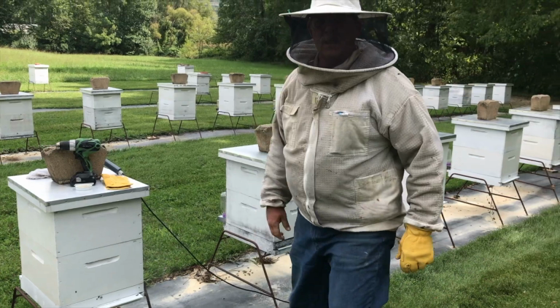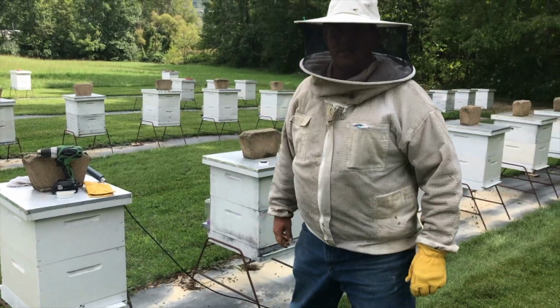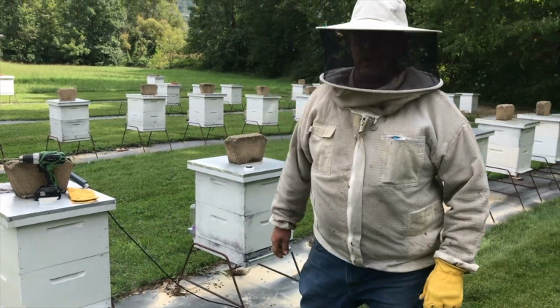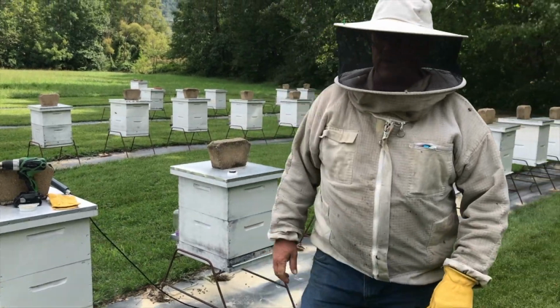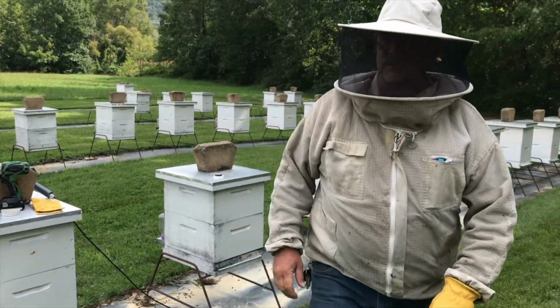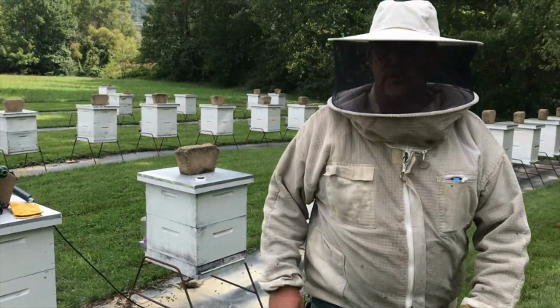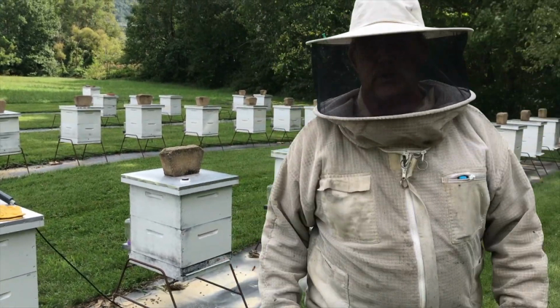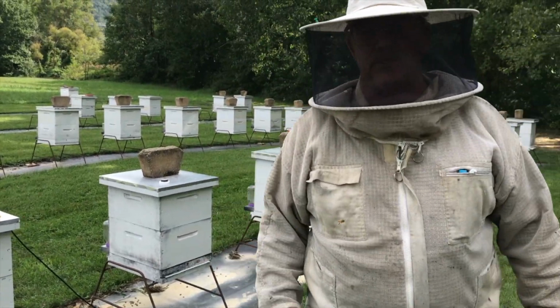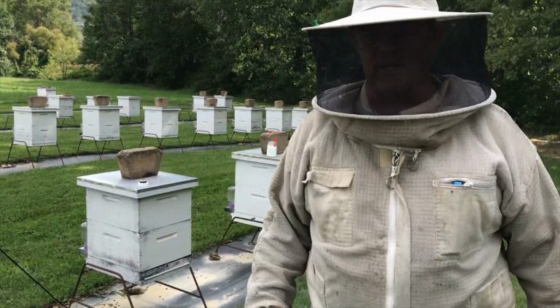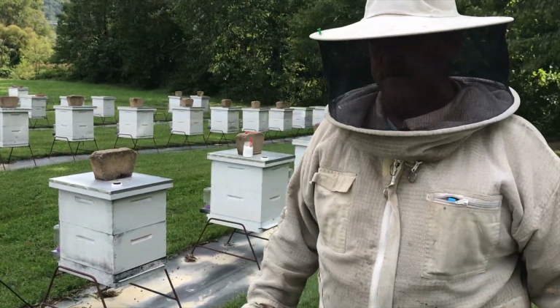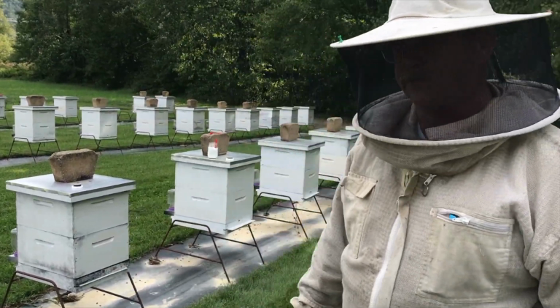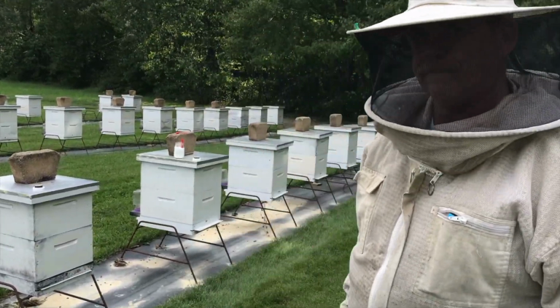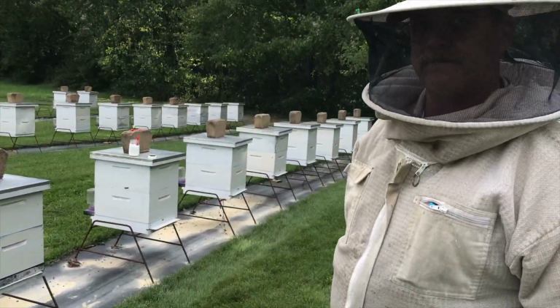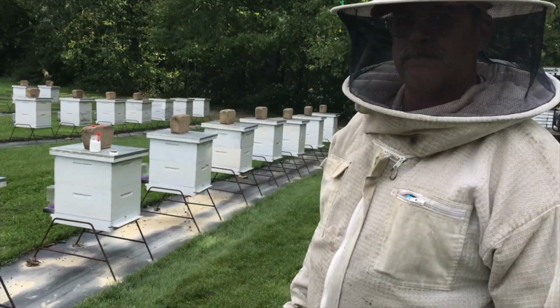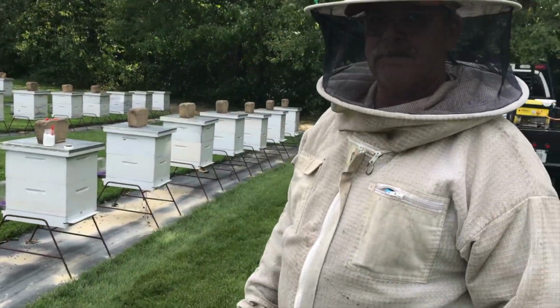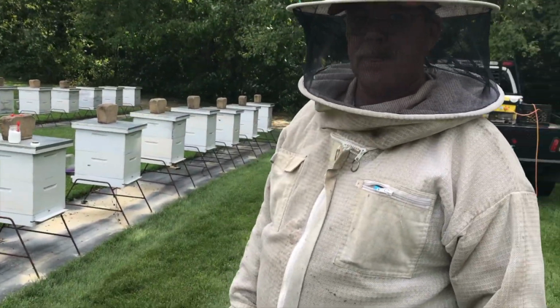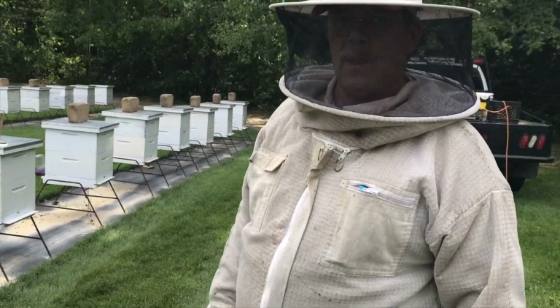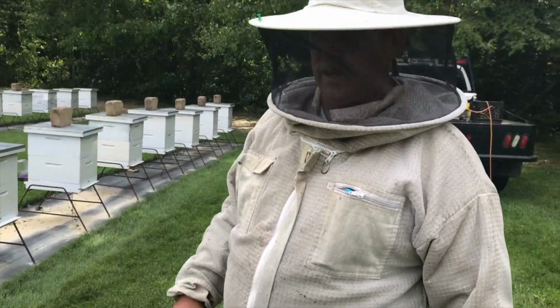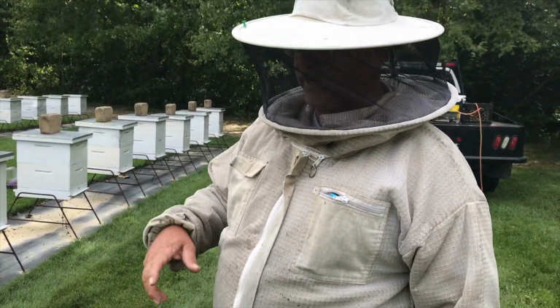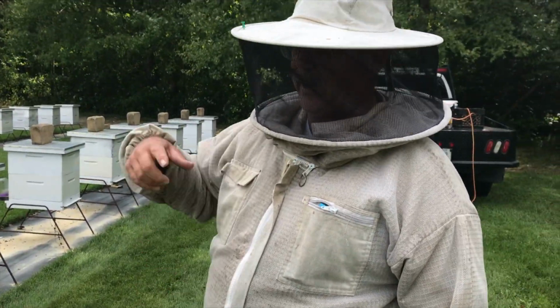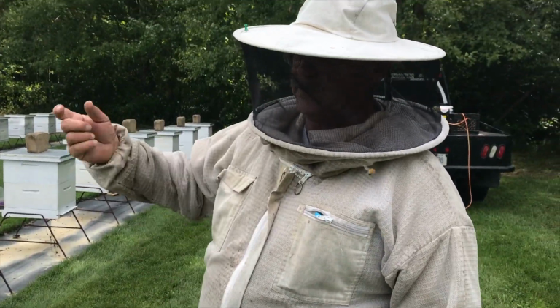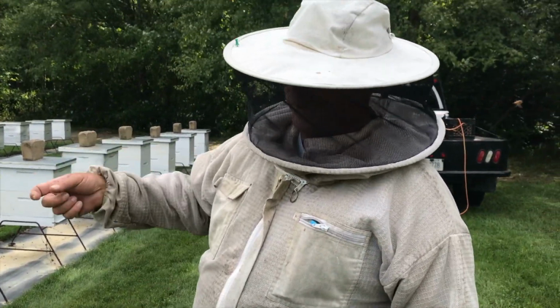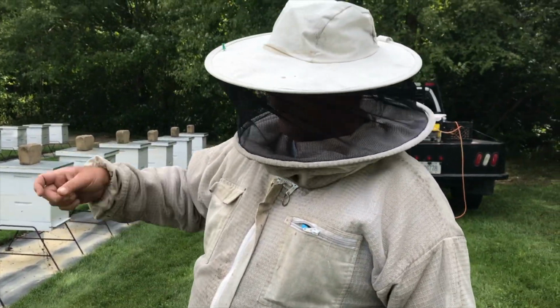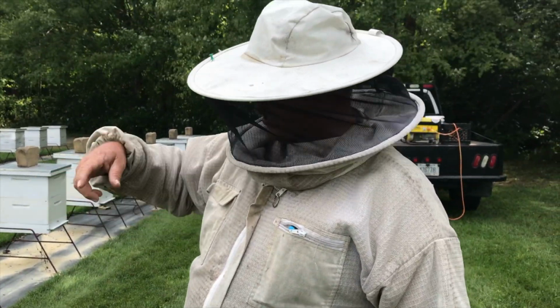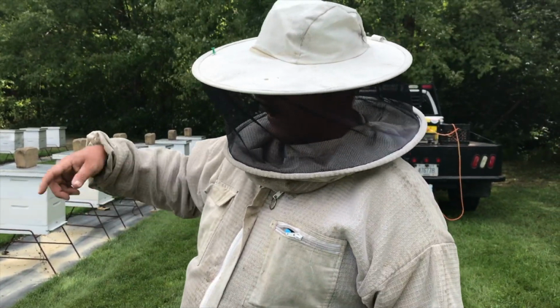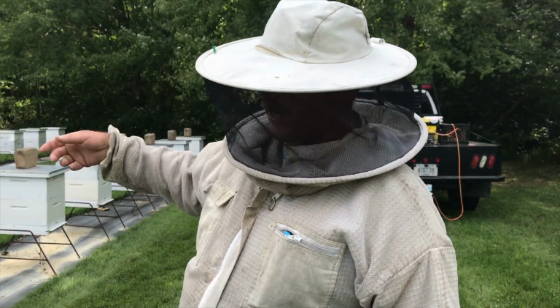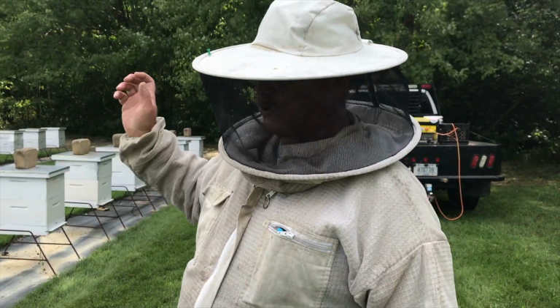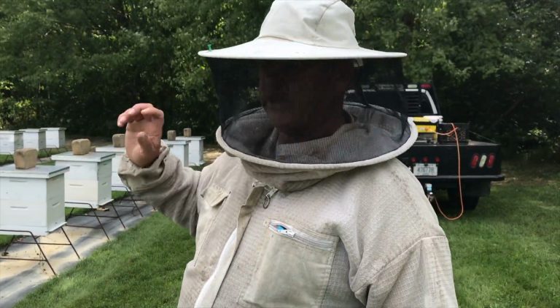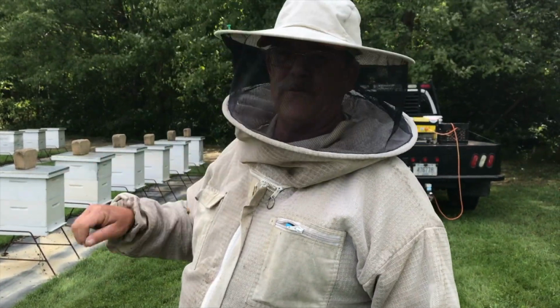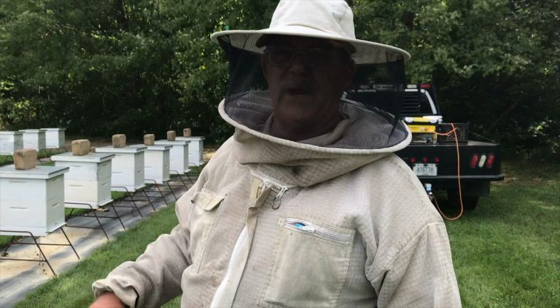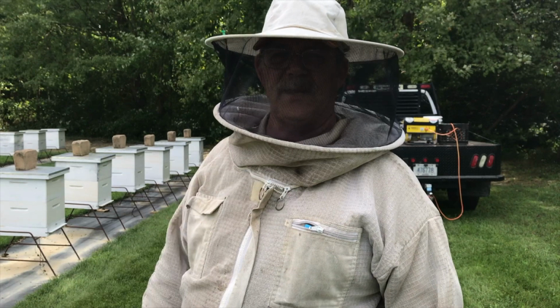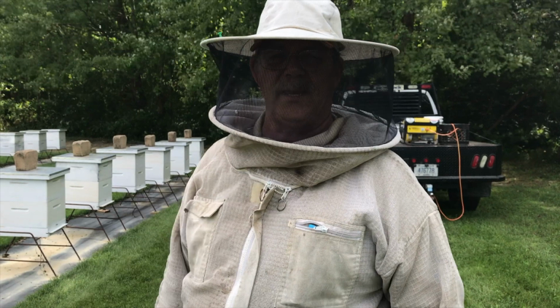That's all there is to the treatments. Ten days from now, we'll come back and treat every hive again.